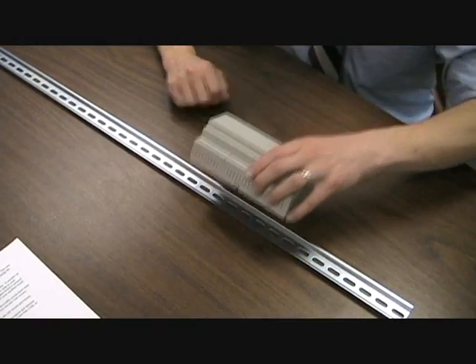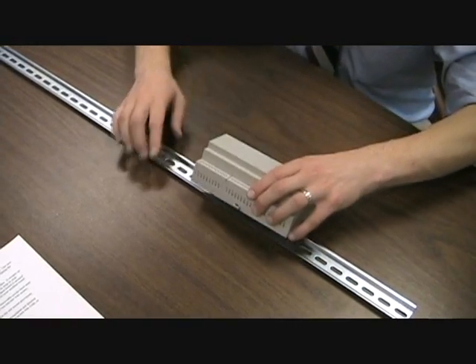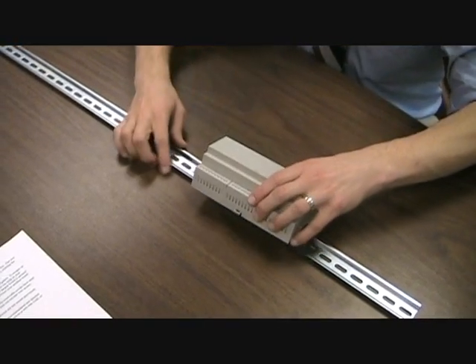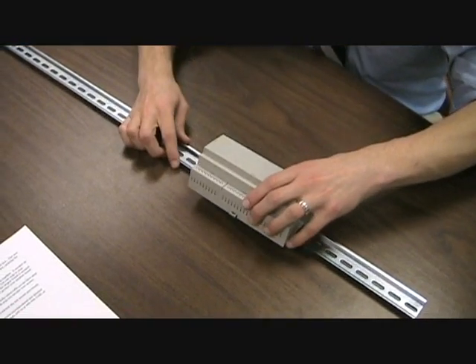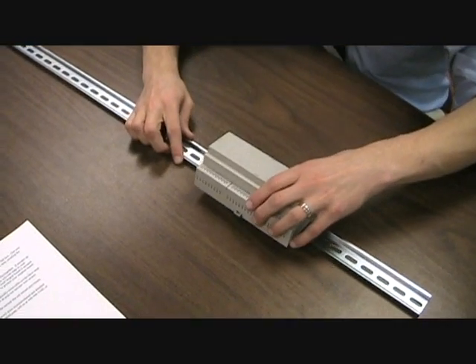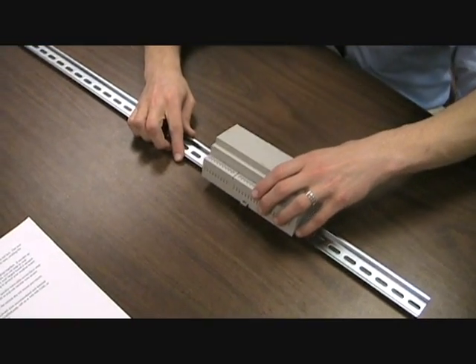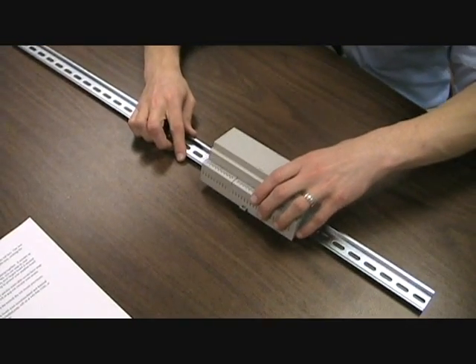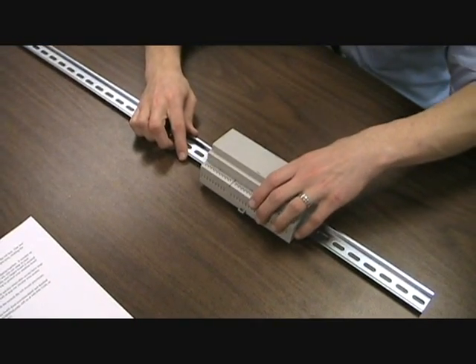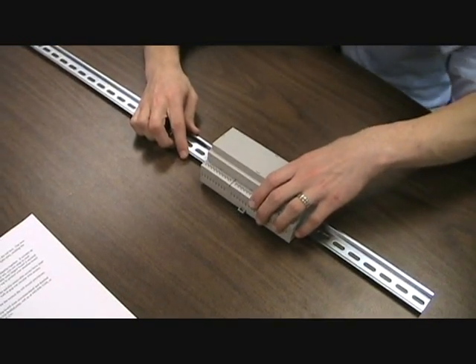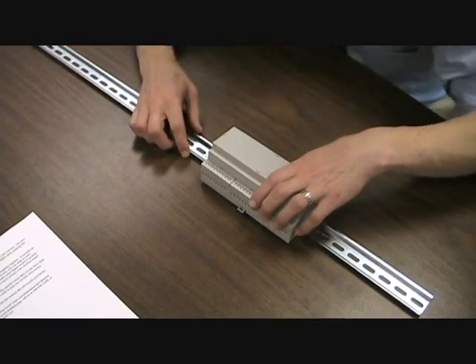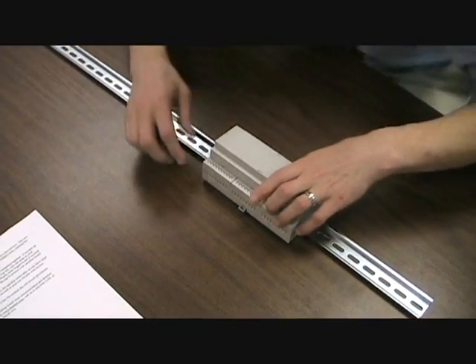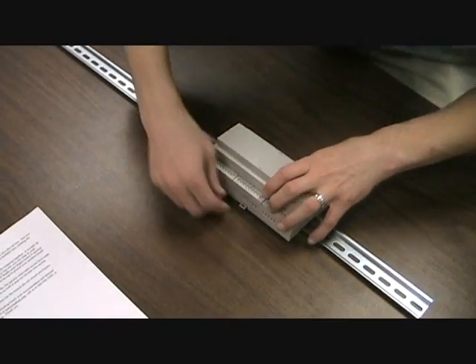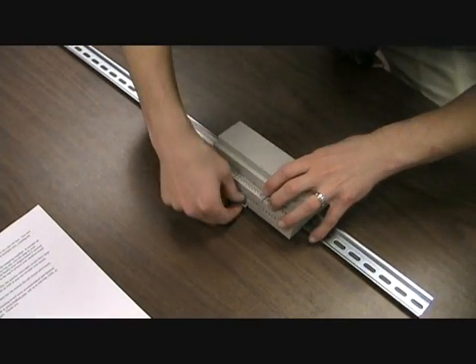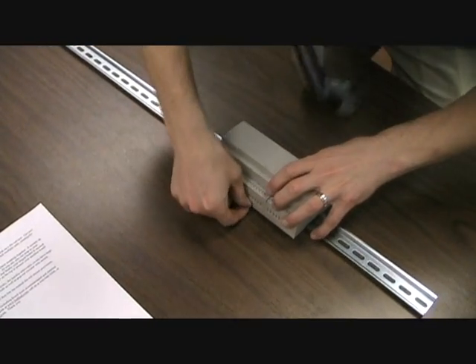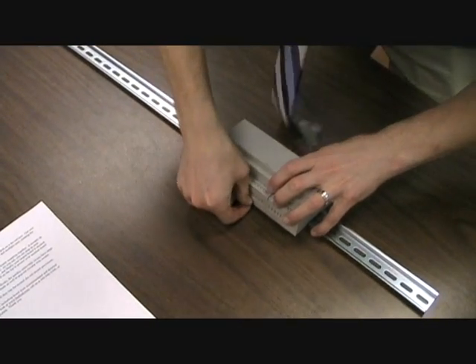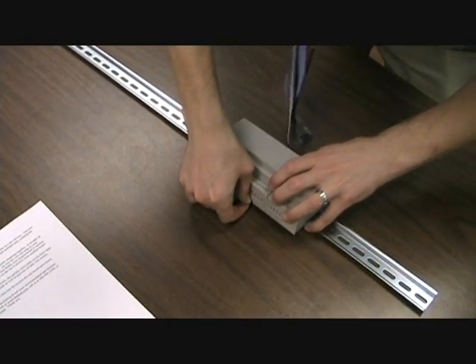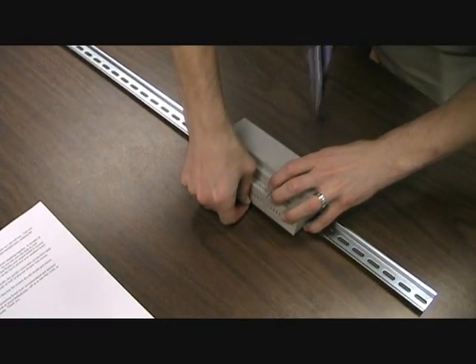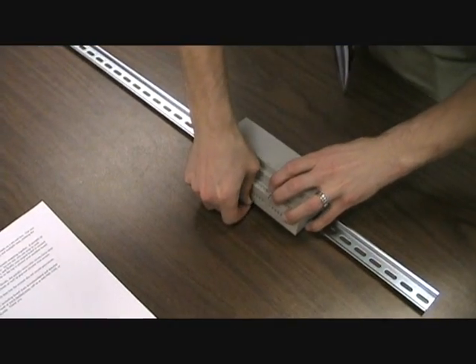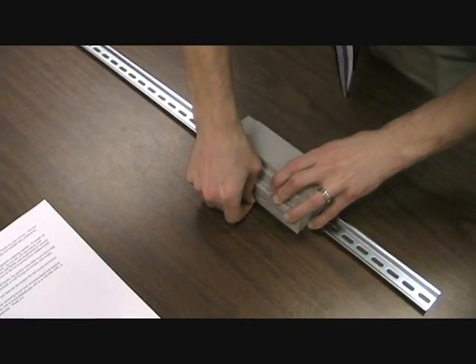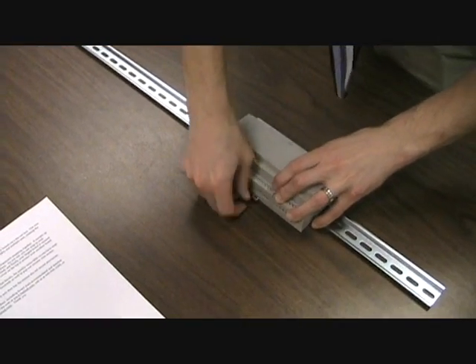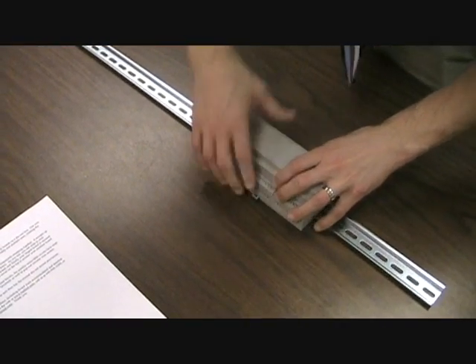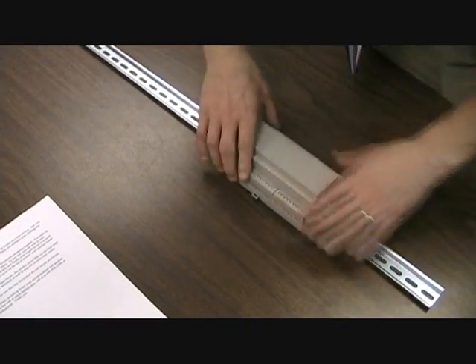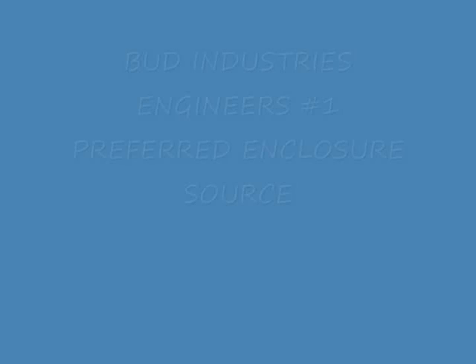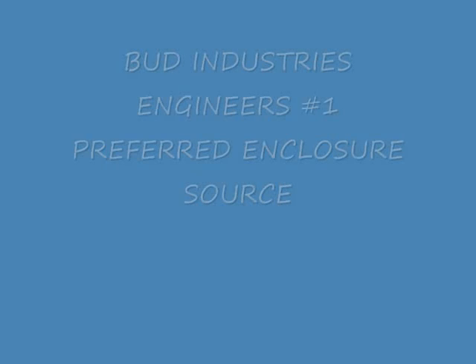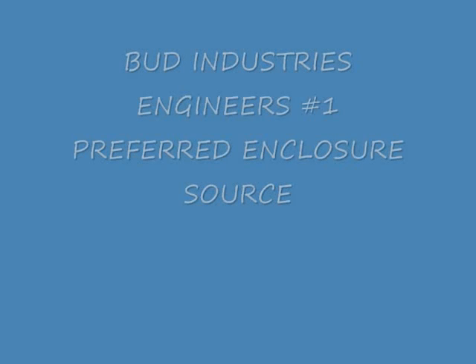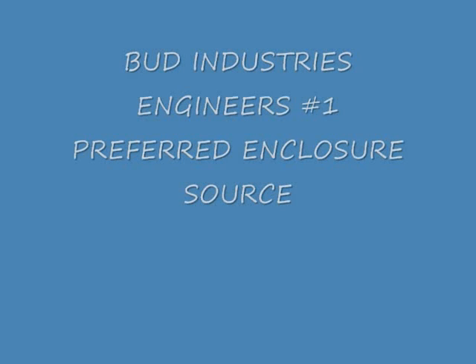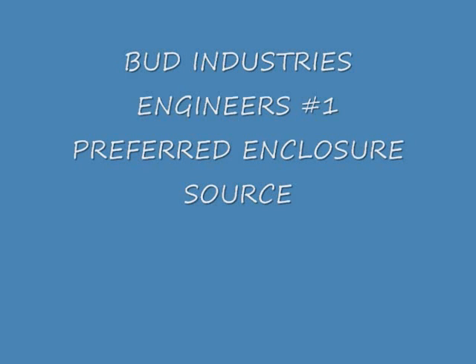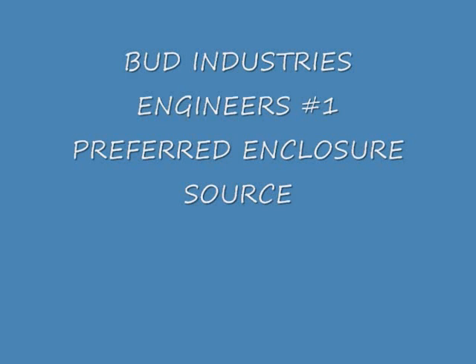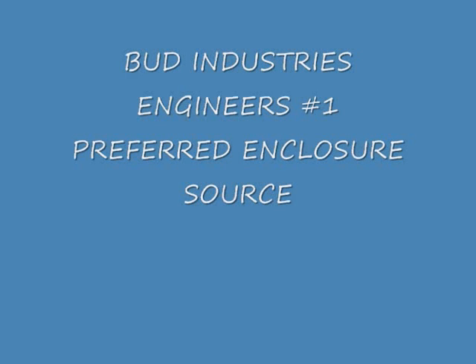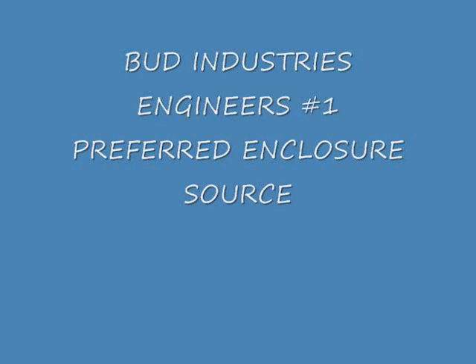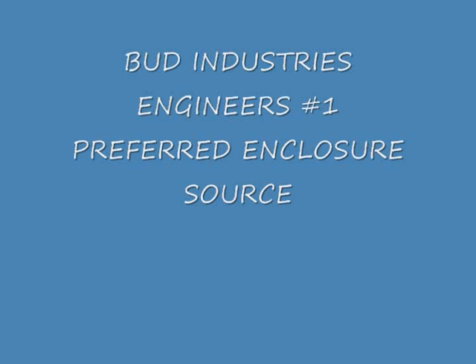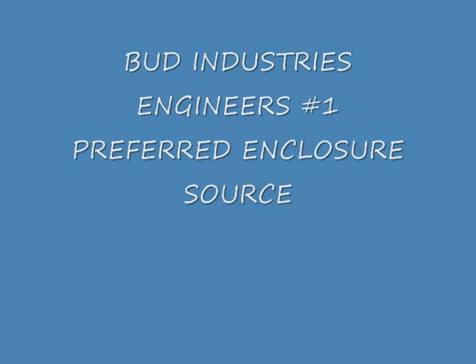Available in five standard sizes, the unit has the normal DIN rail mount provisions.